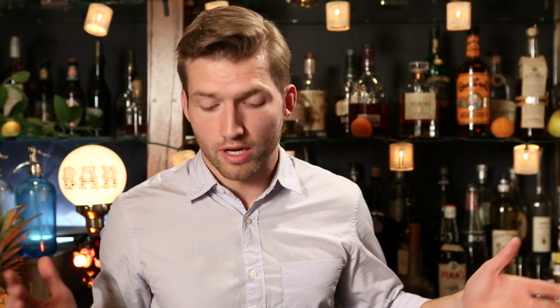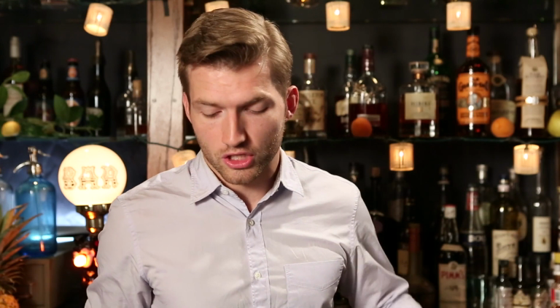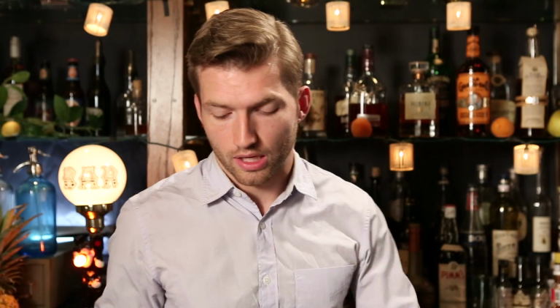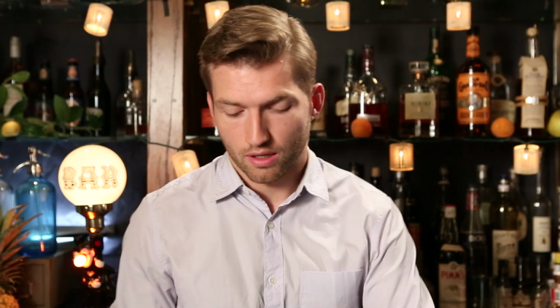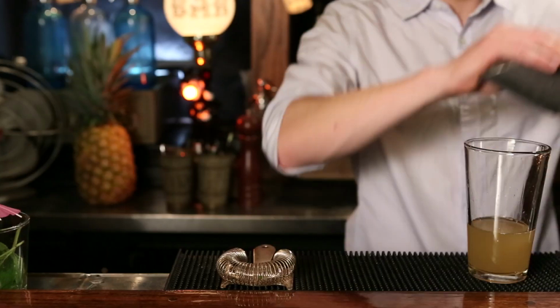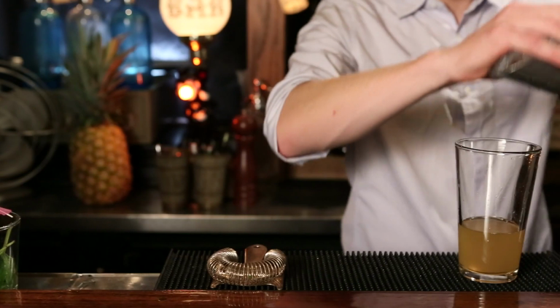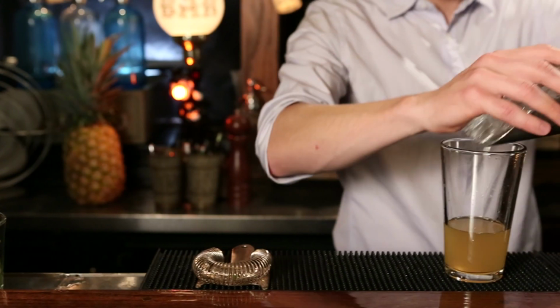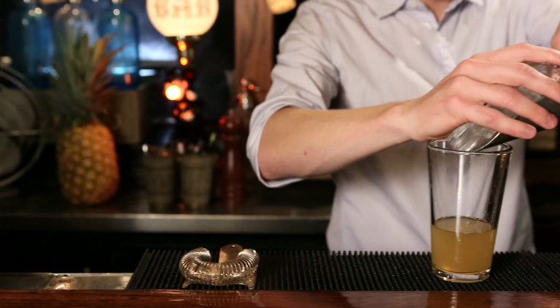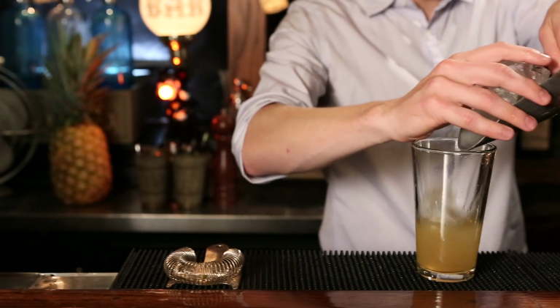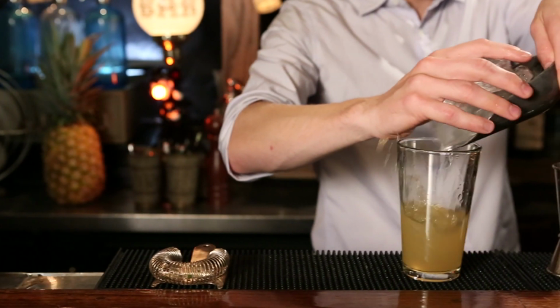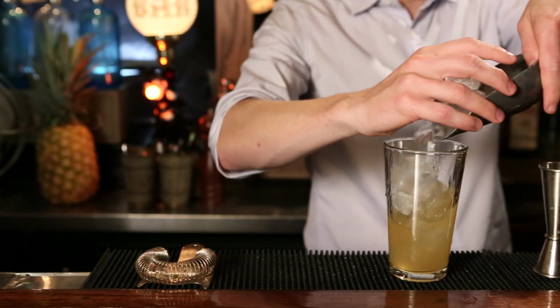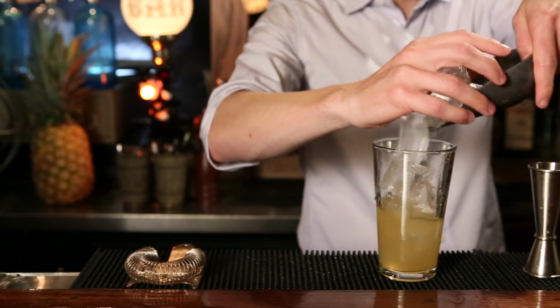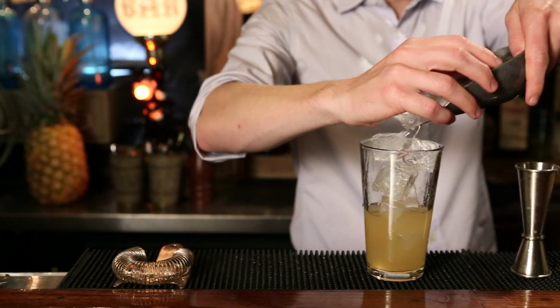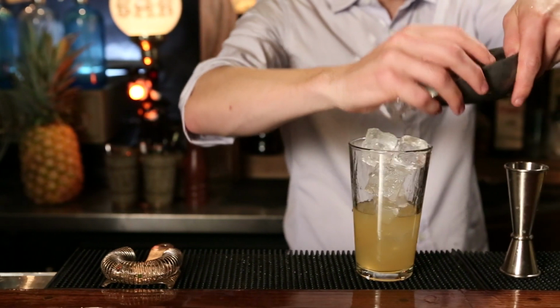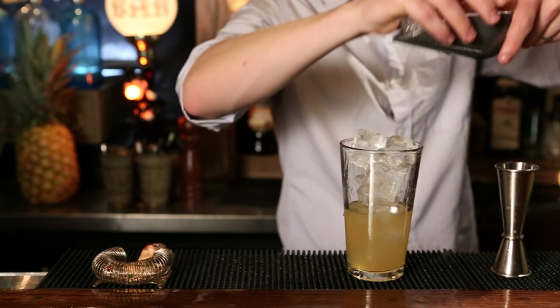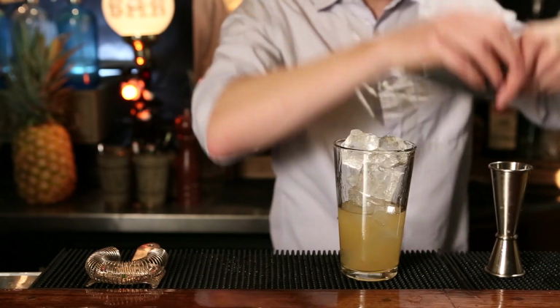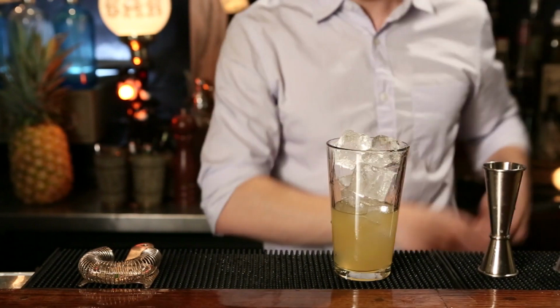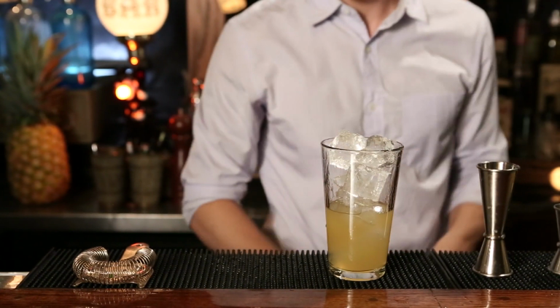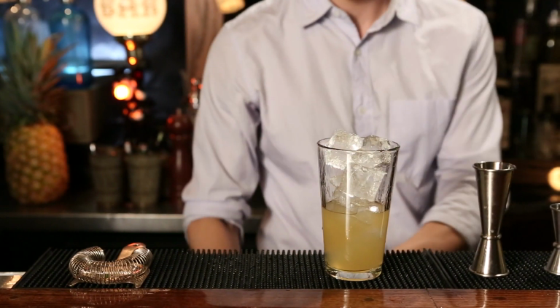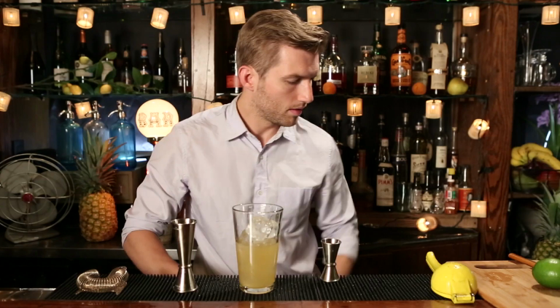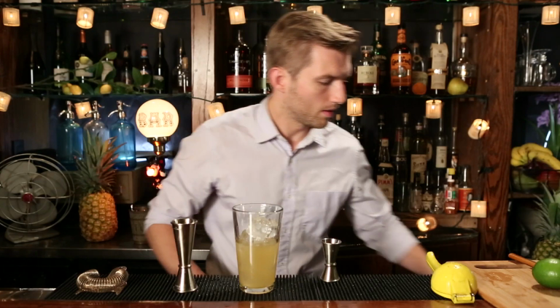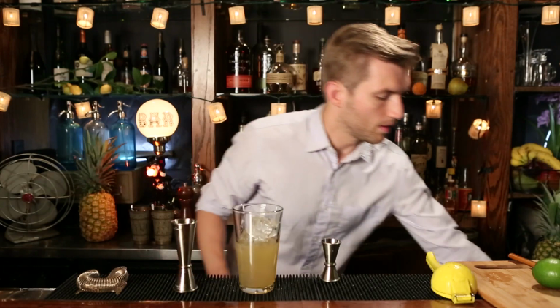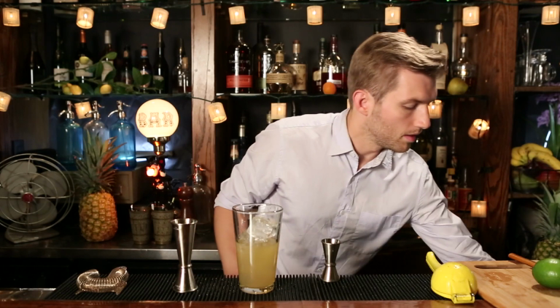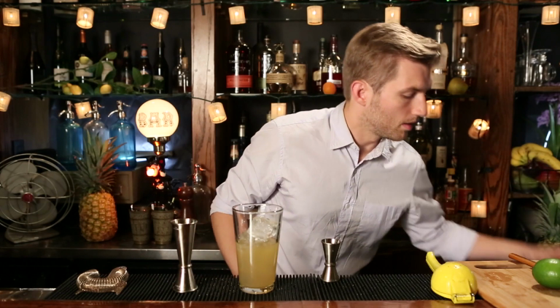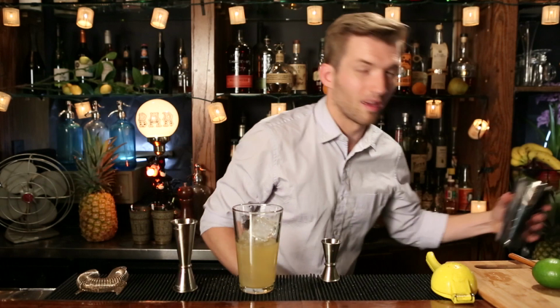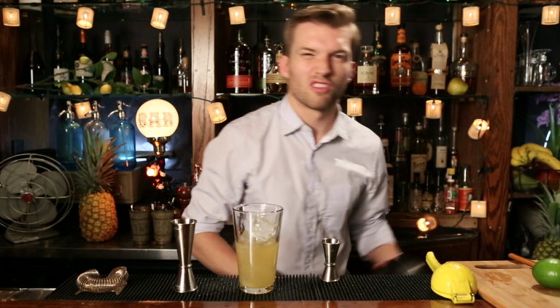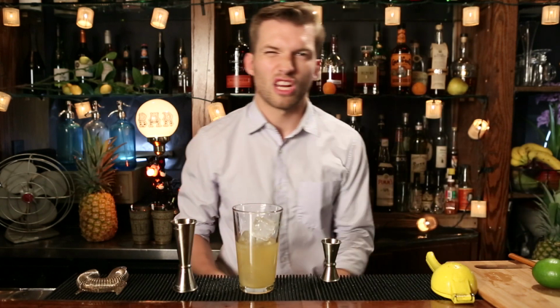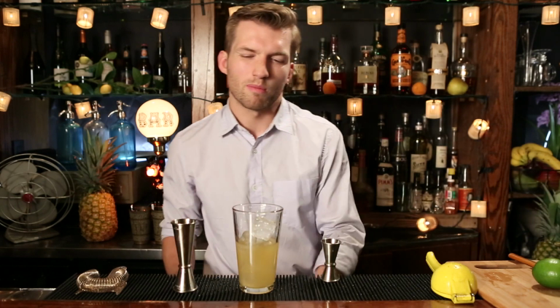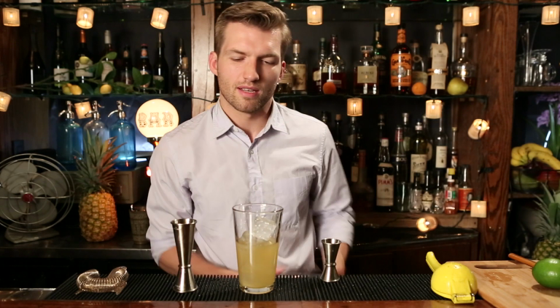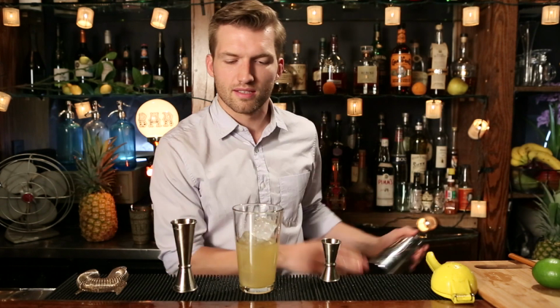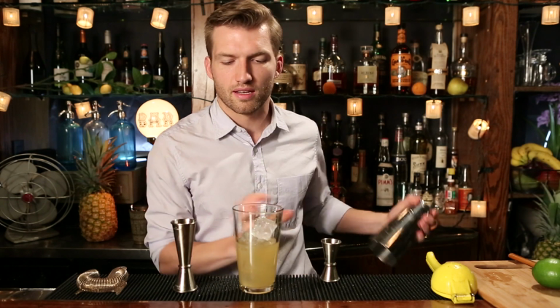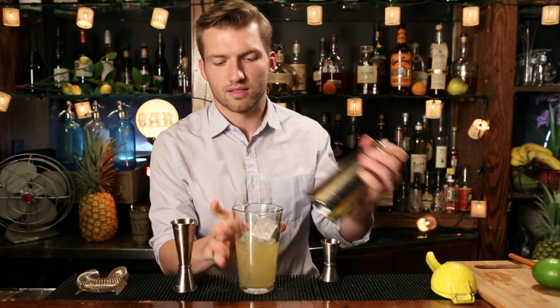We are ready to shake. Fill your shaker with ice and shake for about ten seconds.